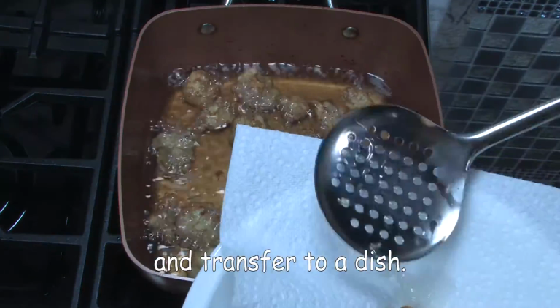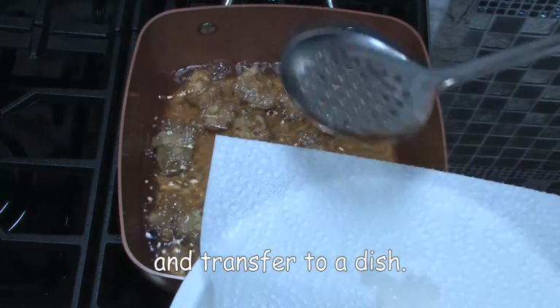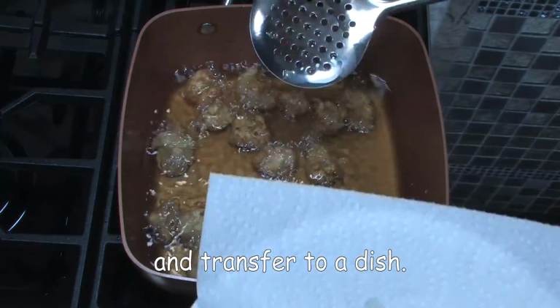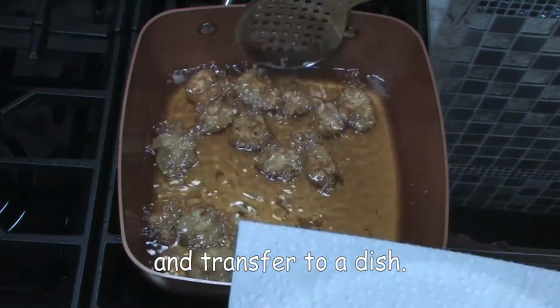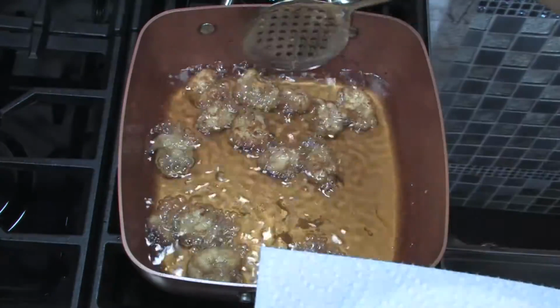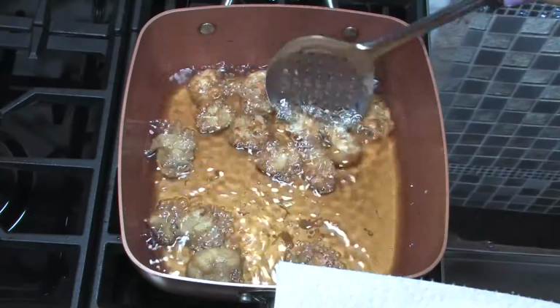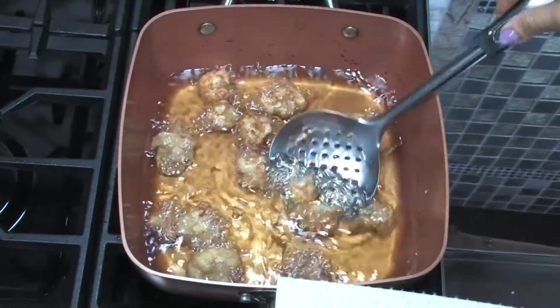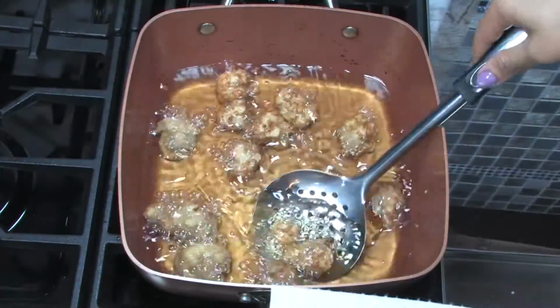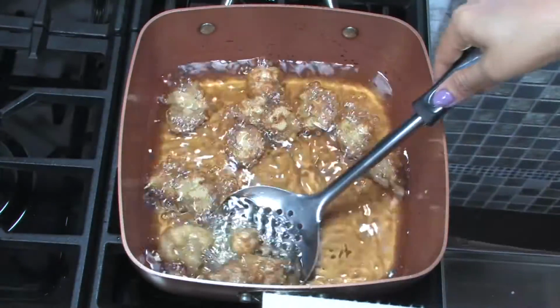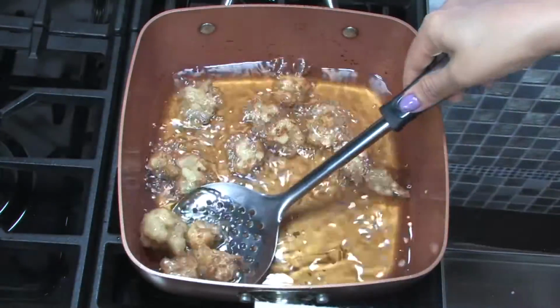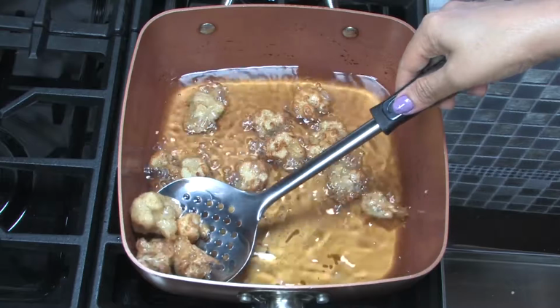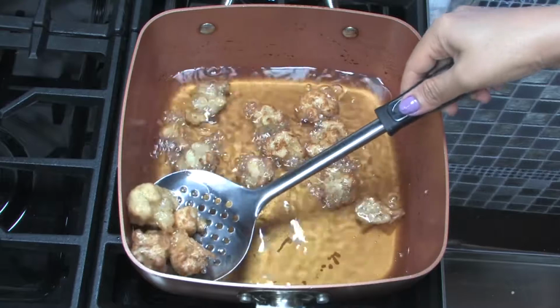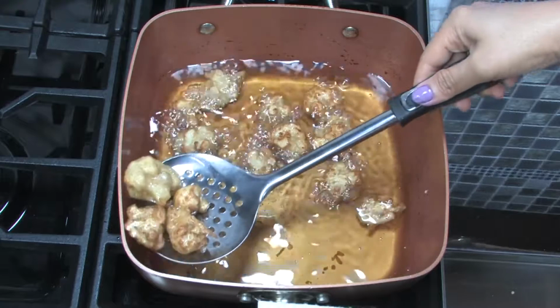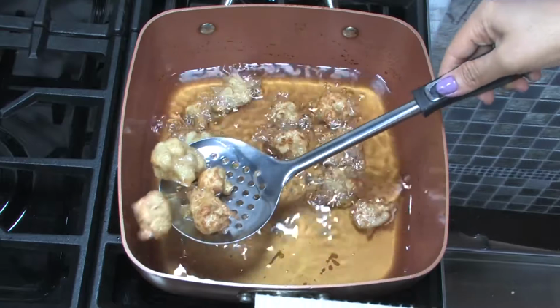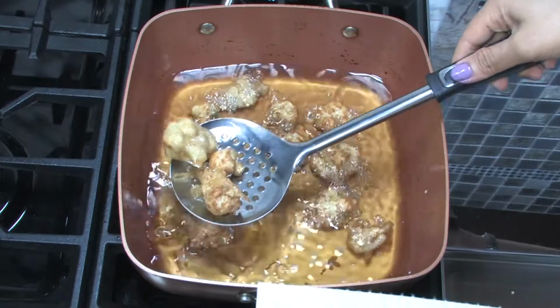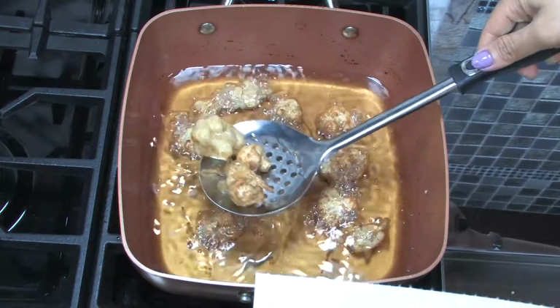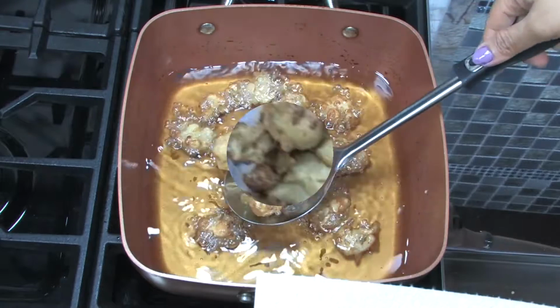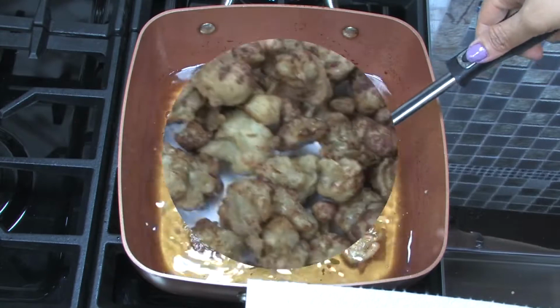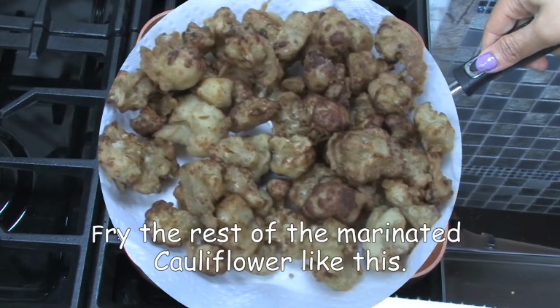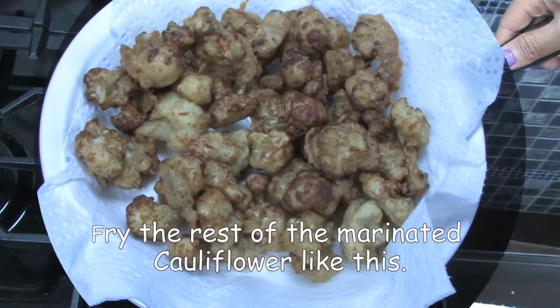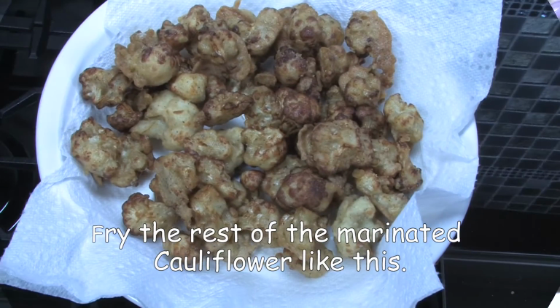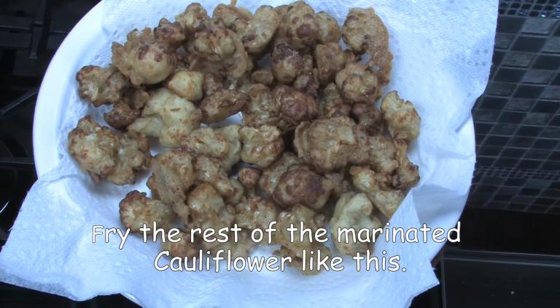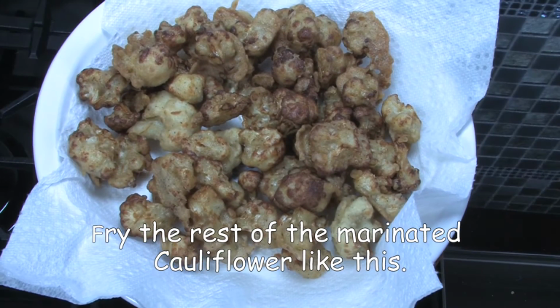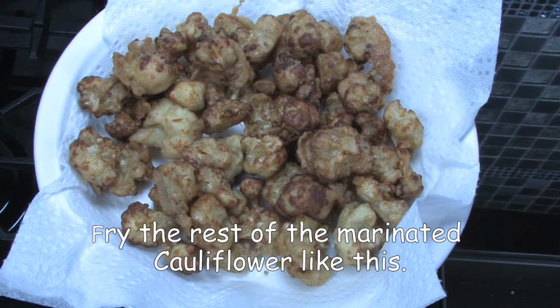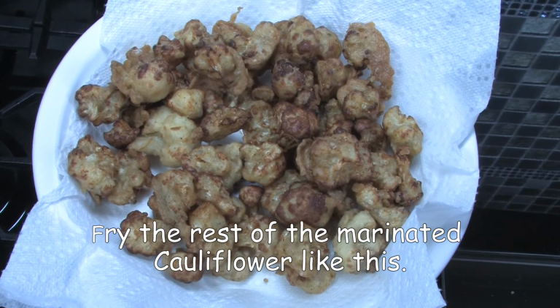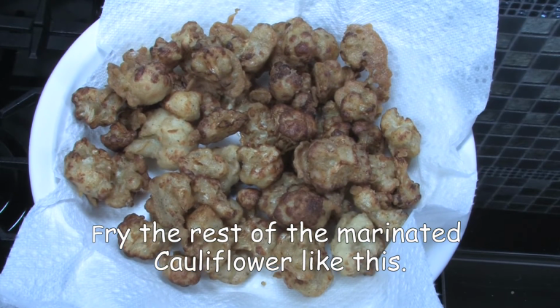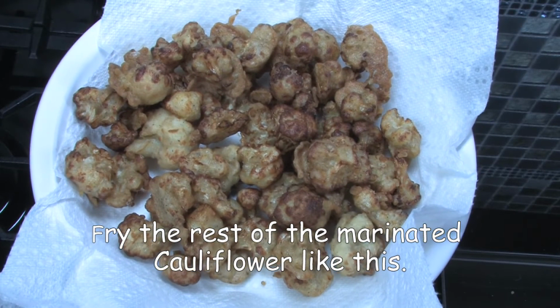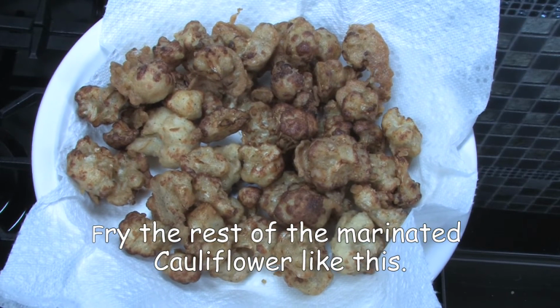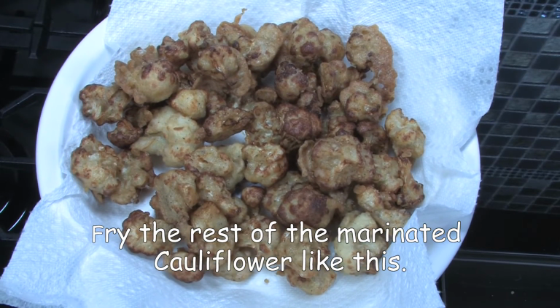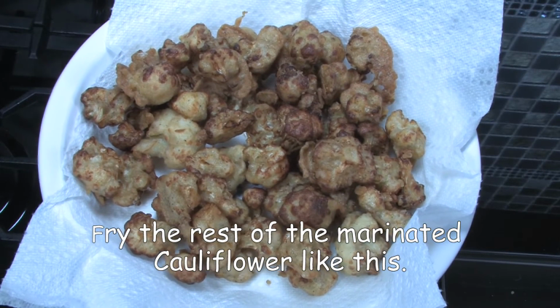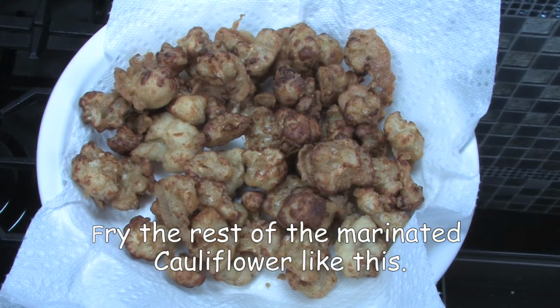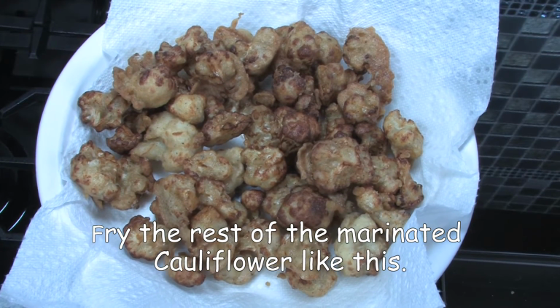Drain the excess oil using a paper towel and transfer to a dish. Fry the rest of the marinated cauliflower the same way.